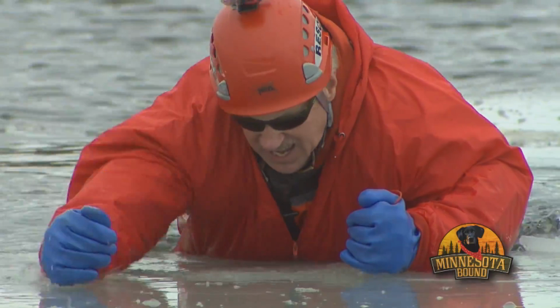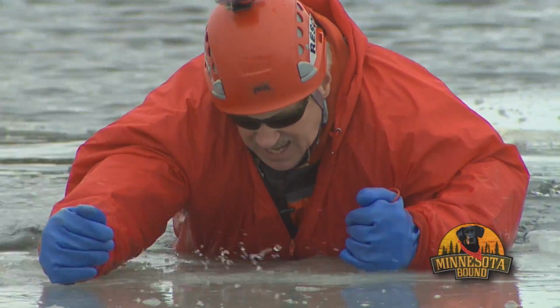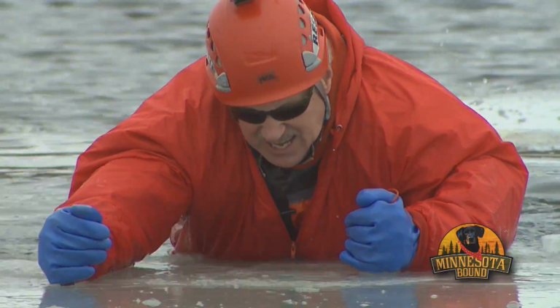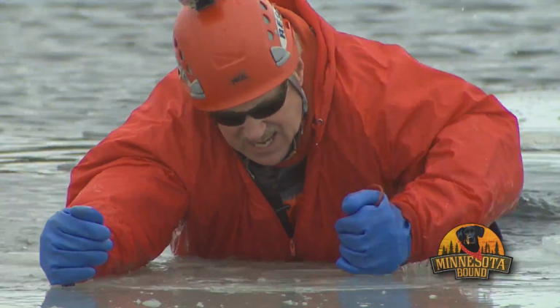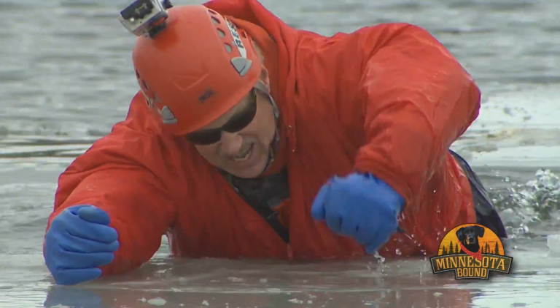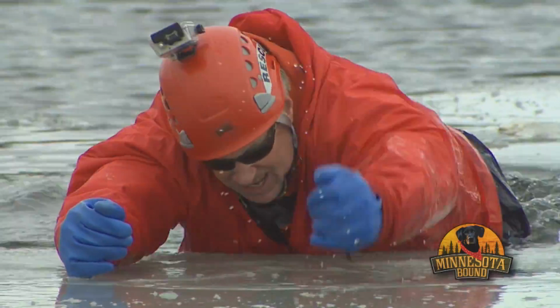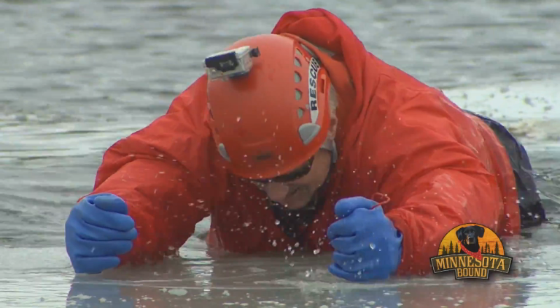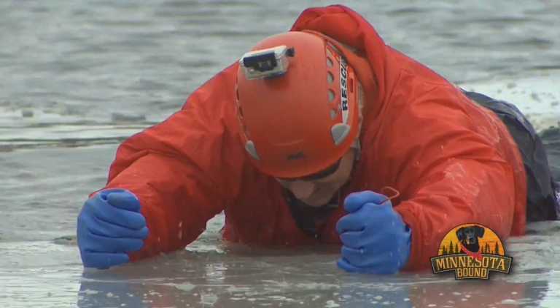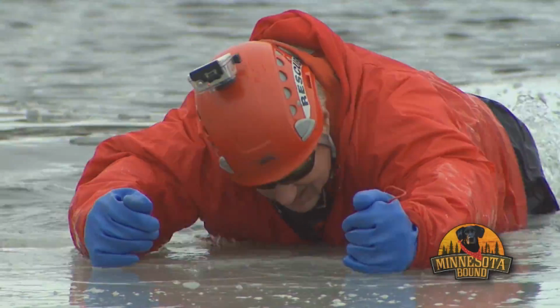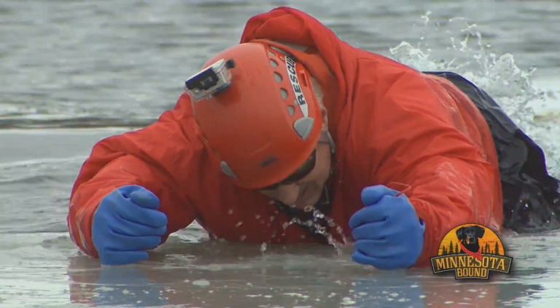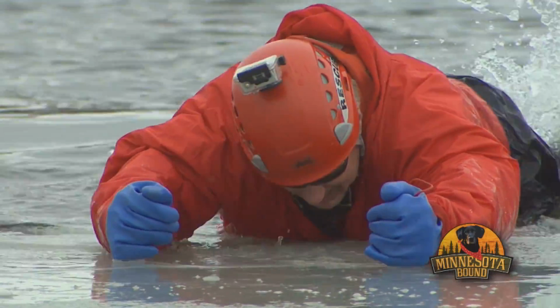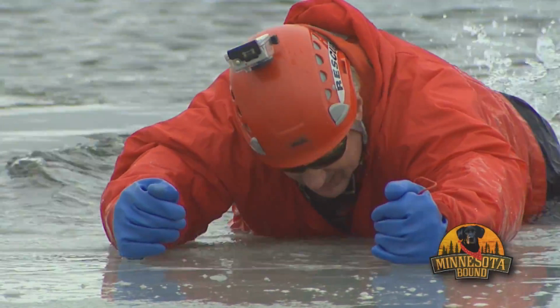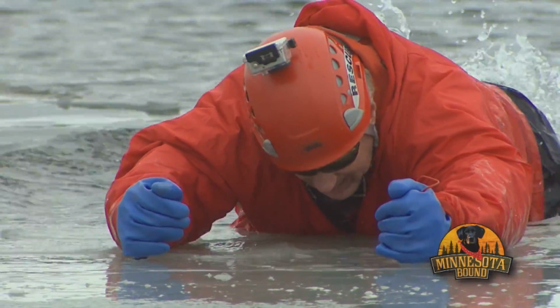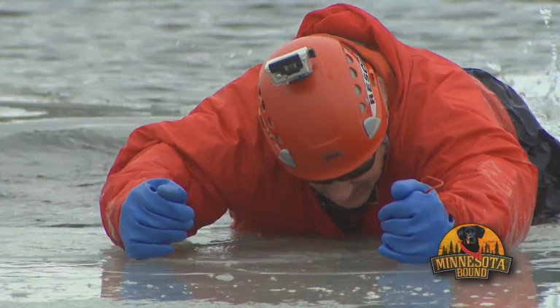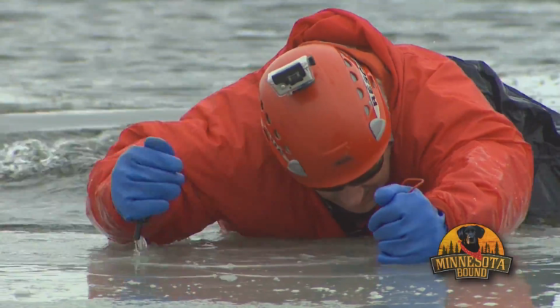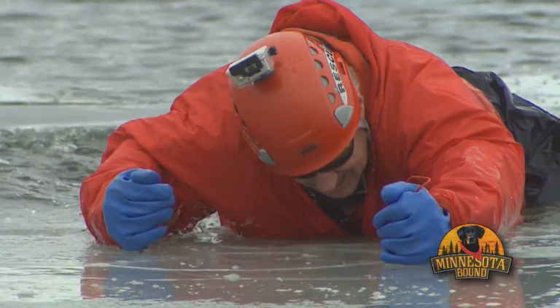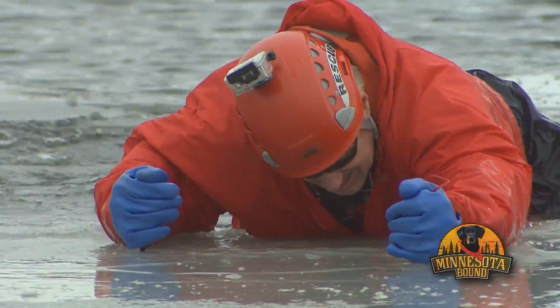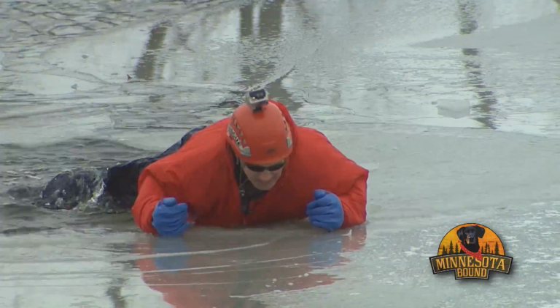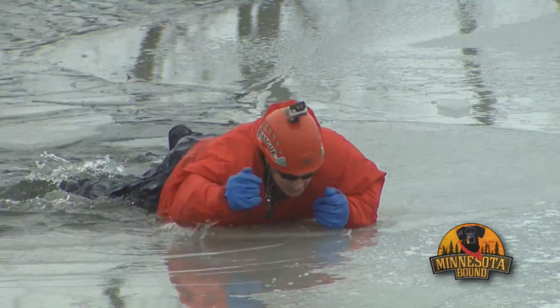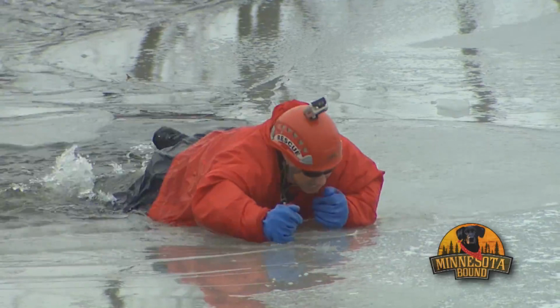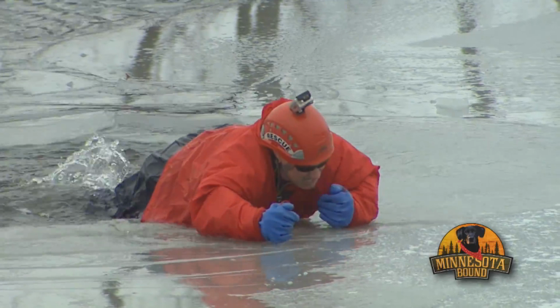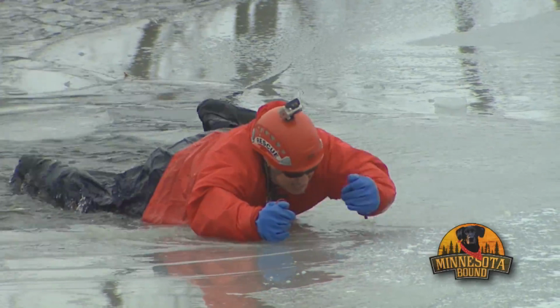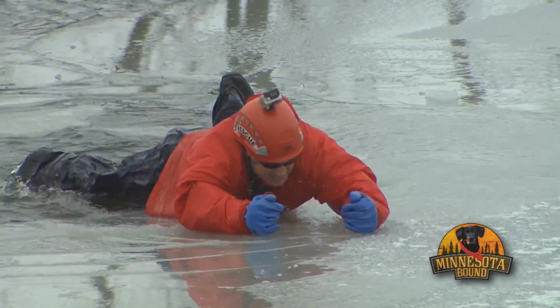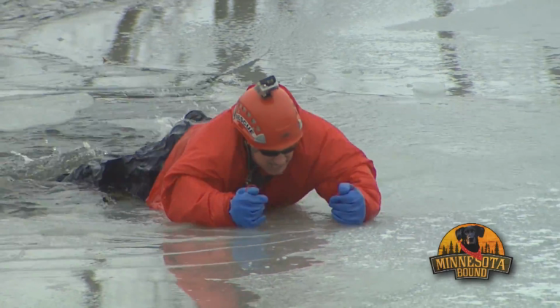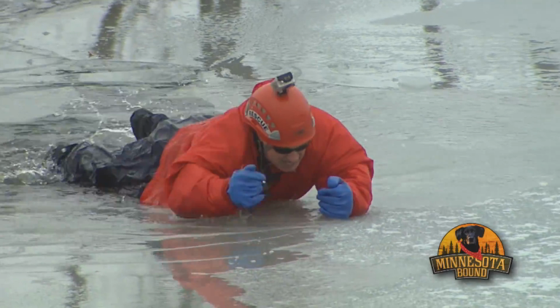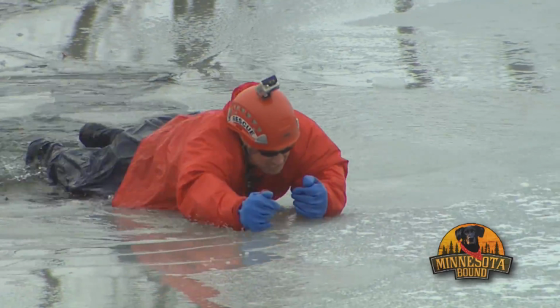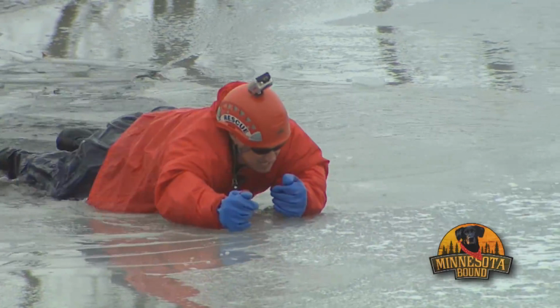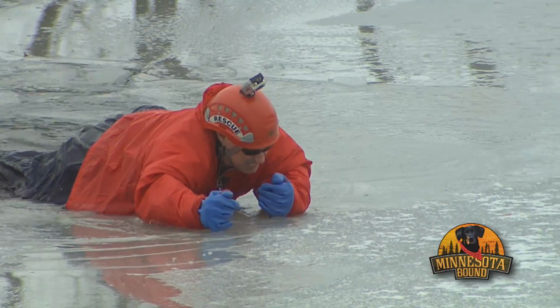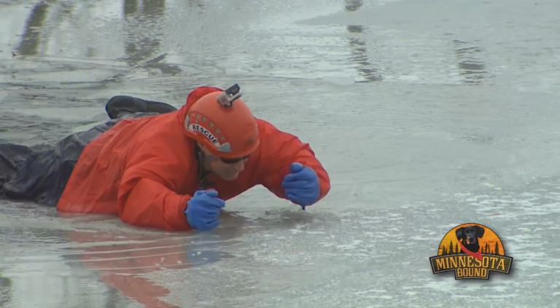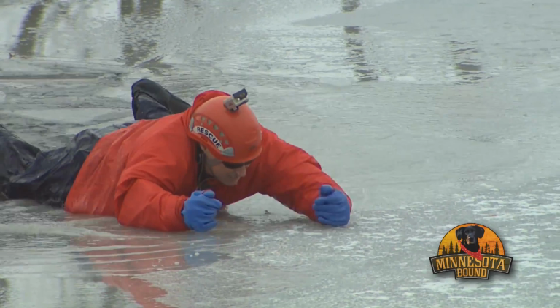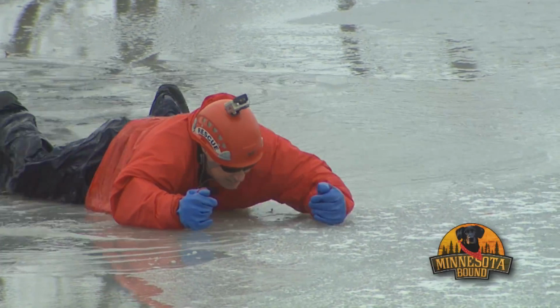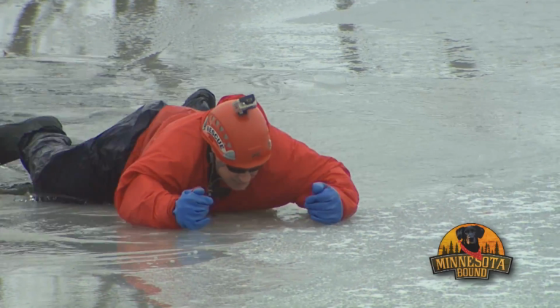When we return, what you need to know on the ice, especially if it's too thin.